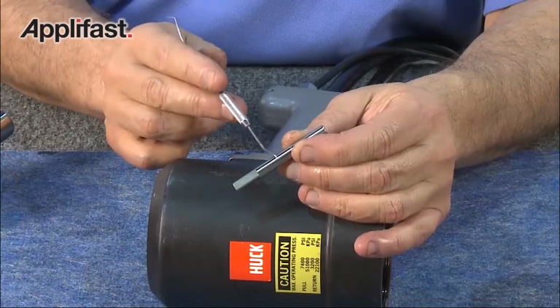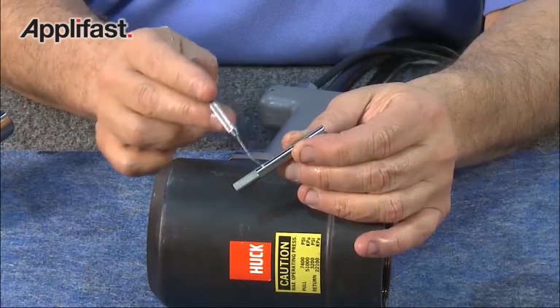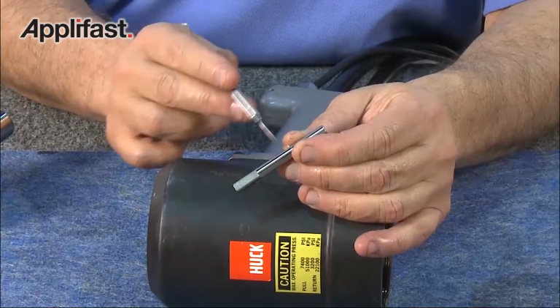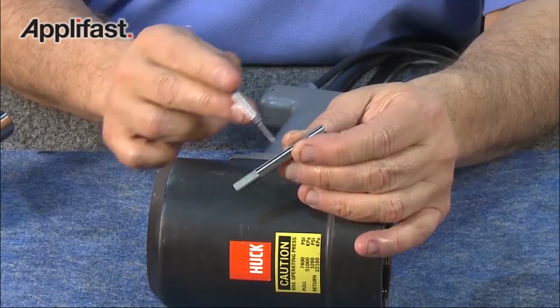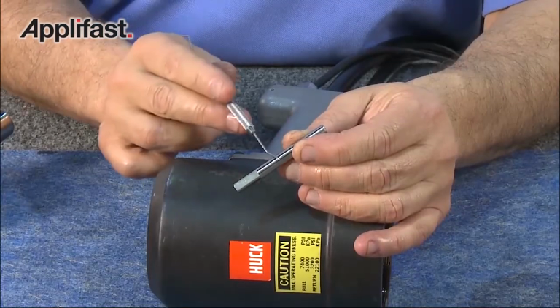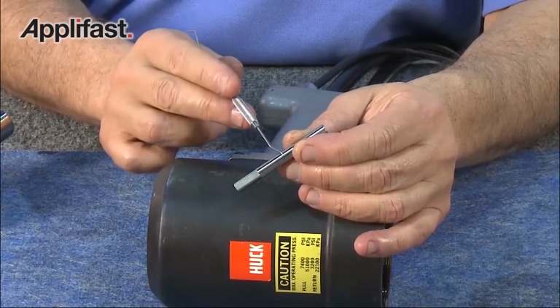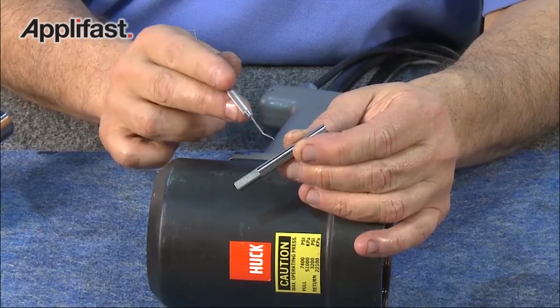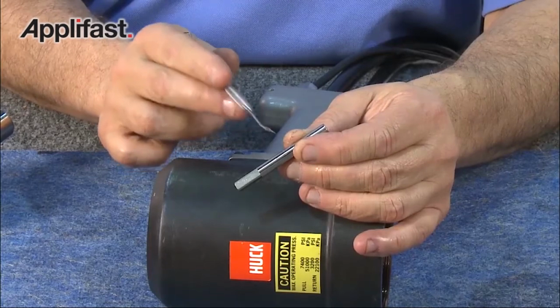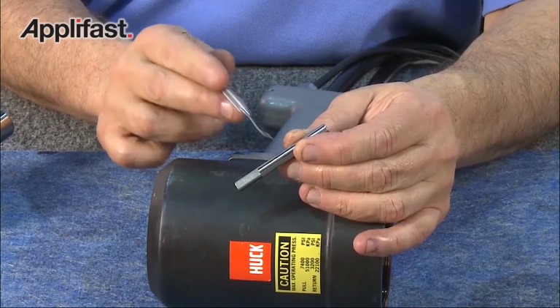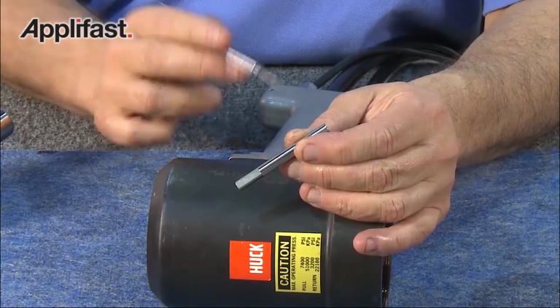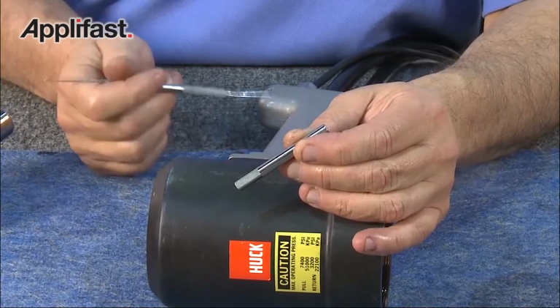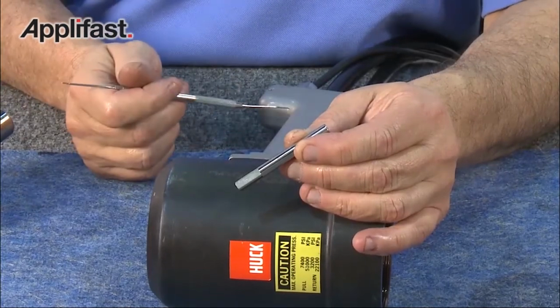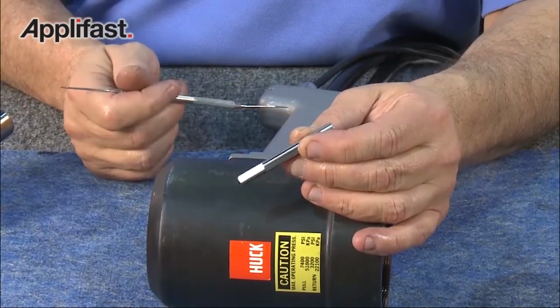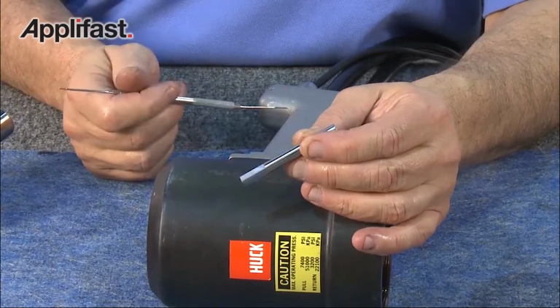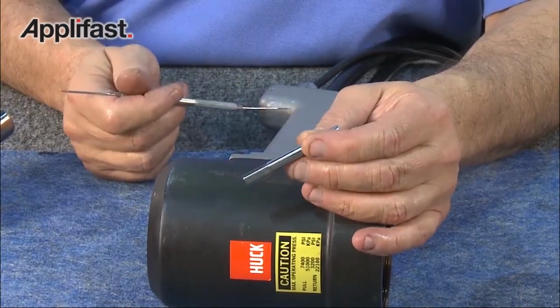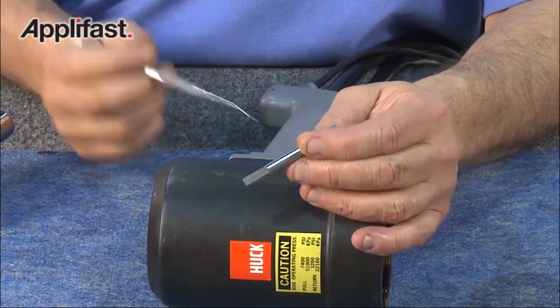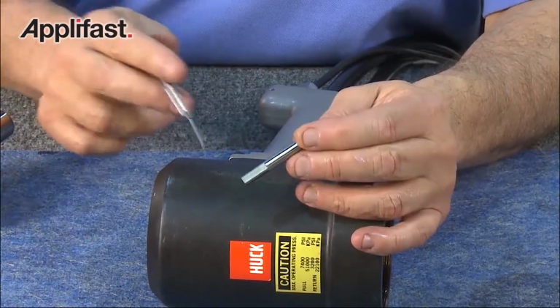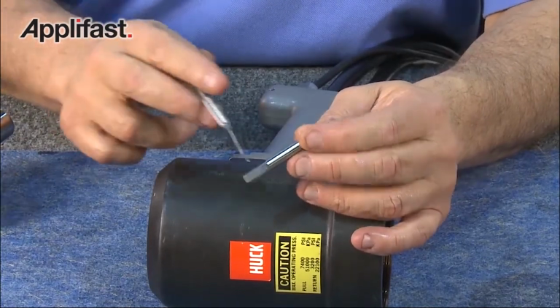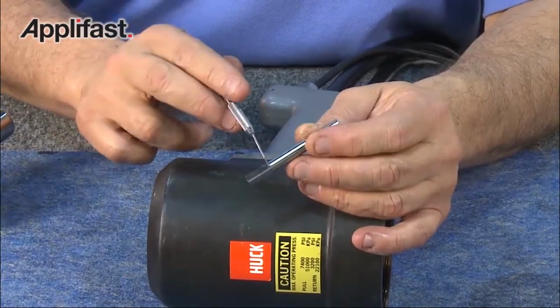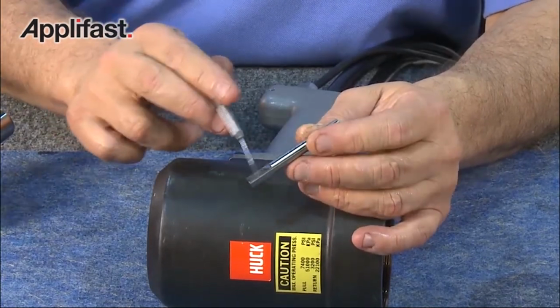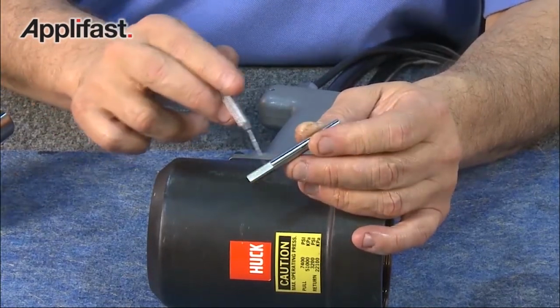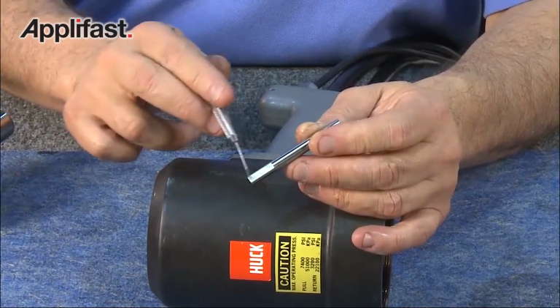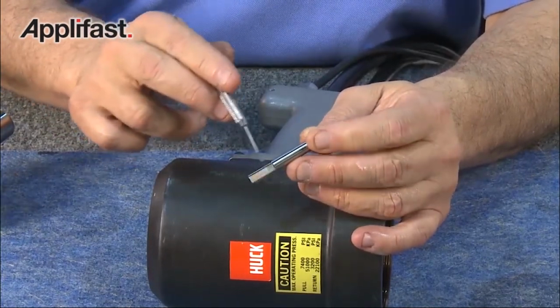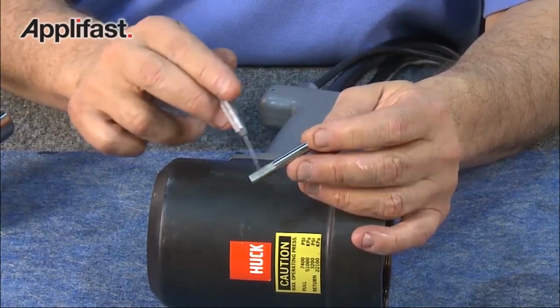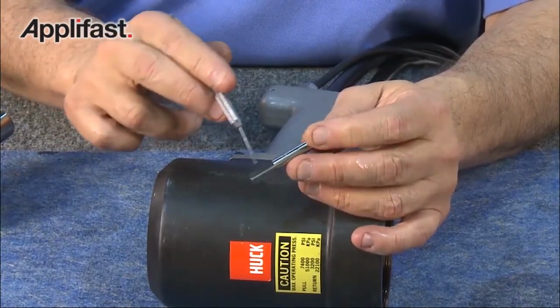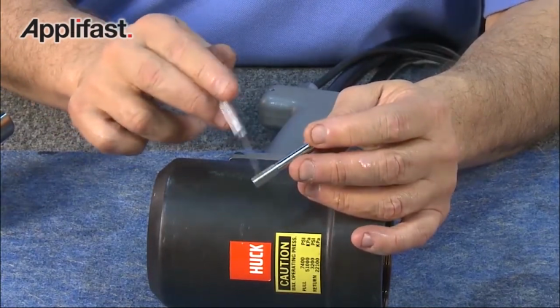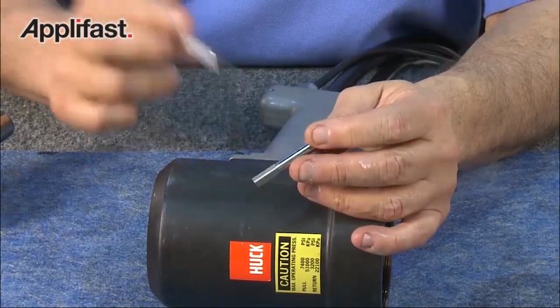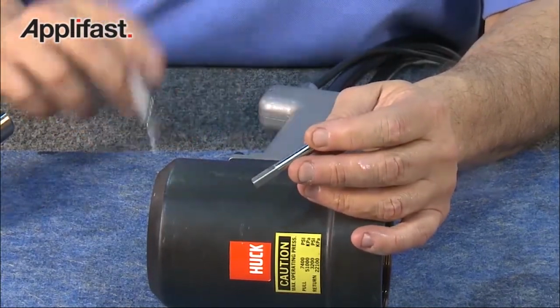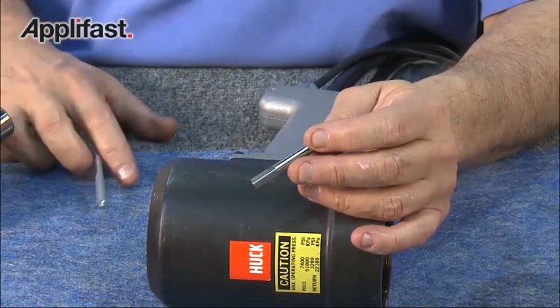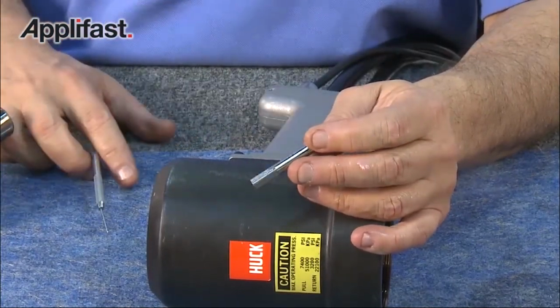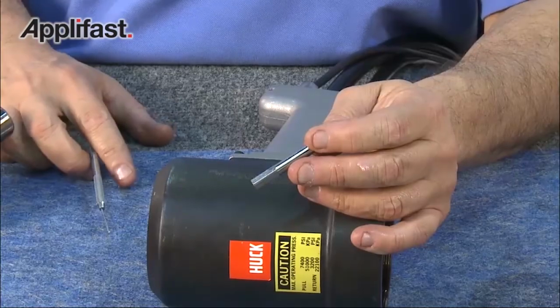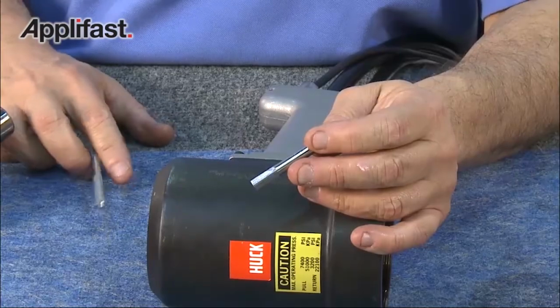Be sure to inspect the dump valve, making sure there are no heavy scores or nicks, or any scratches on the edges of the flats.